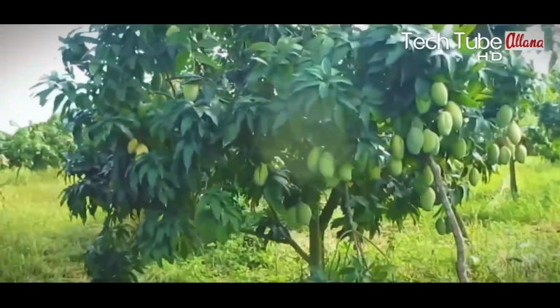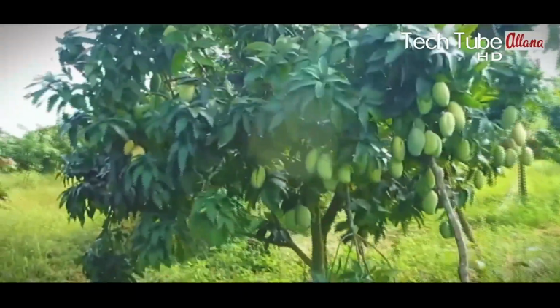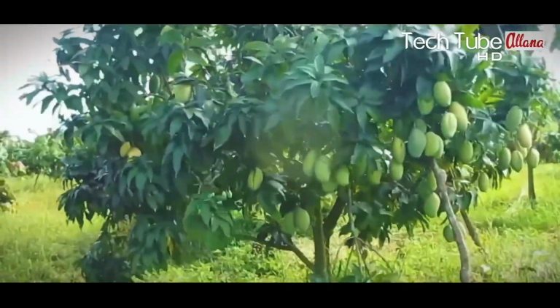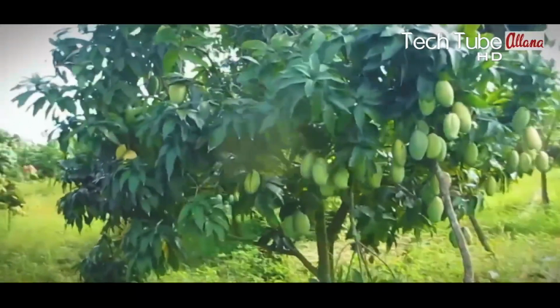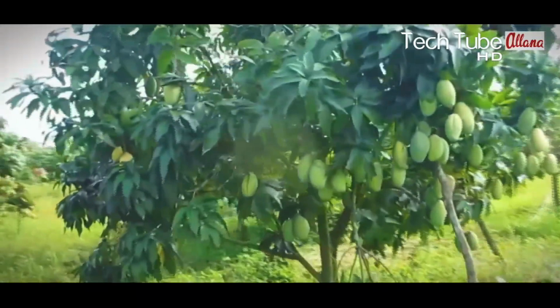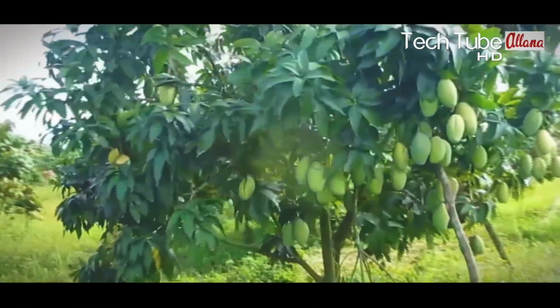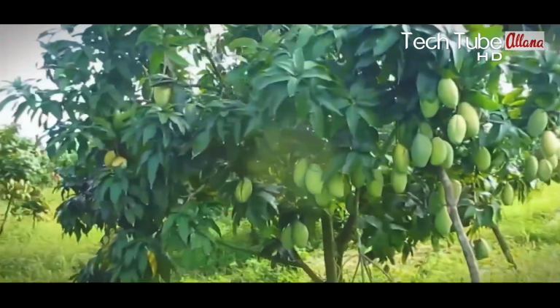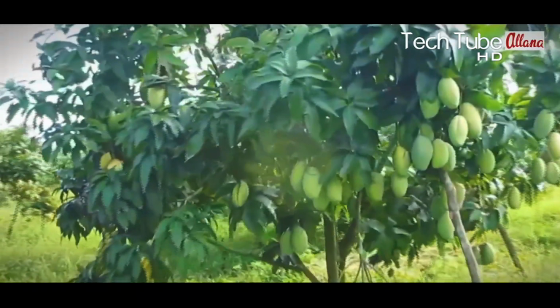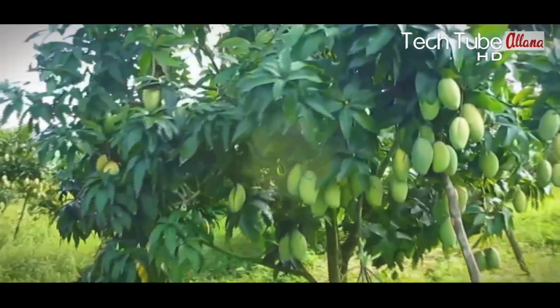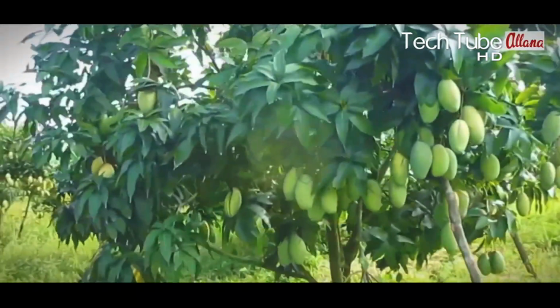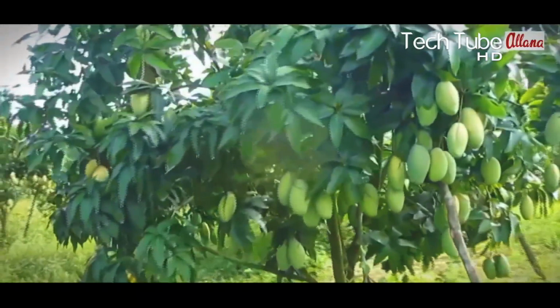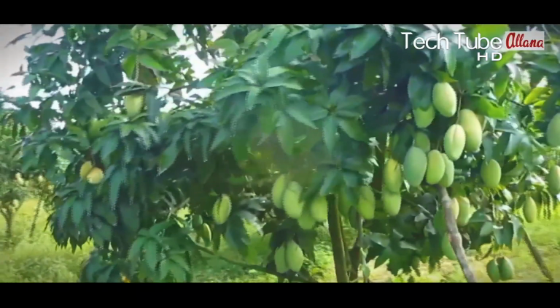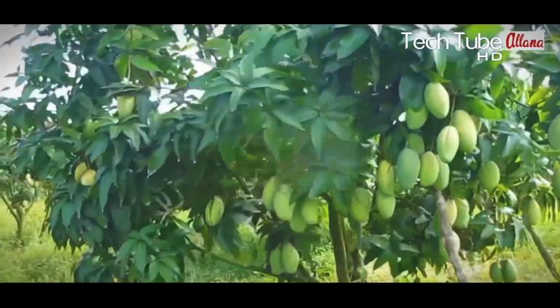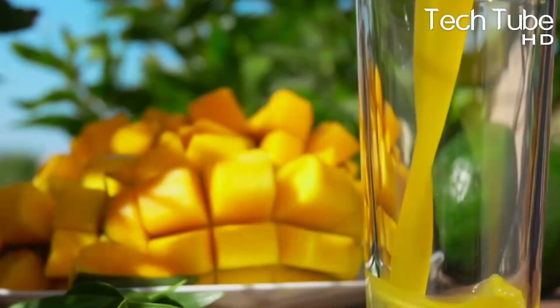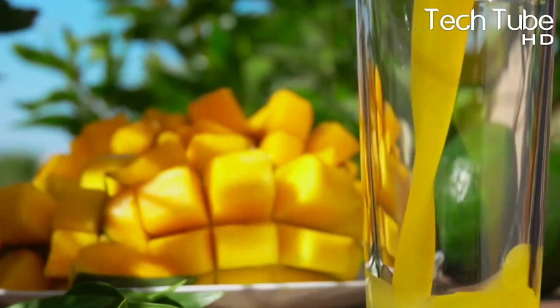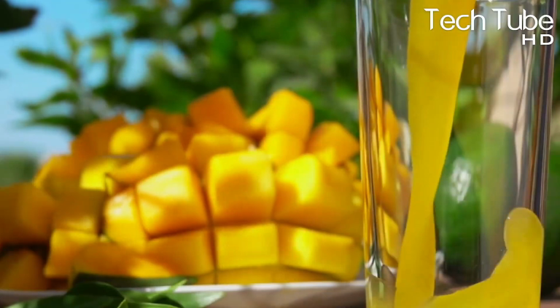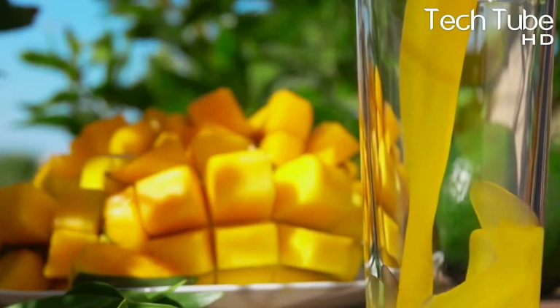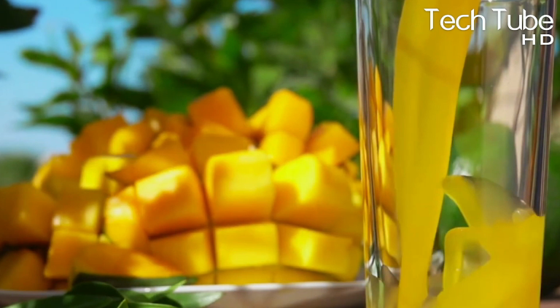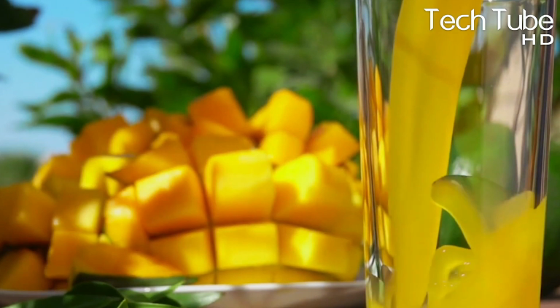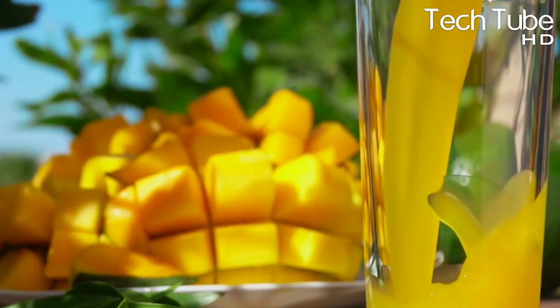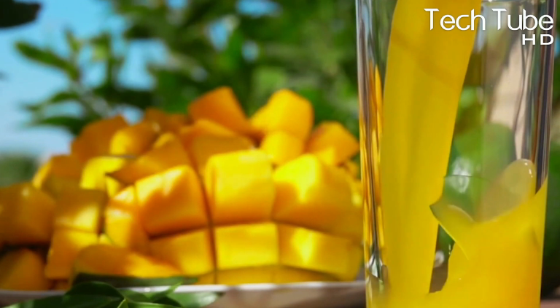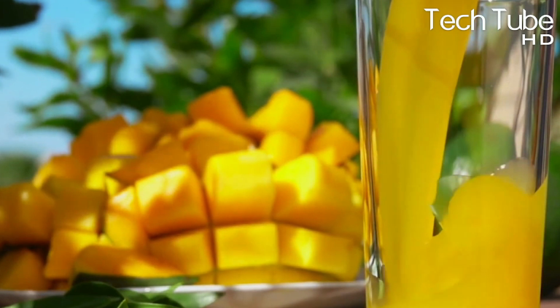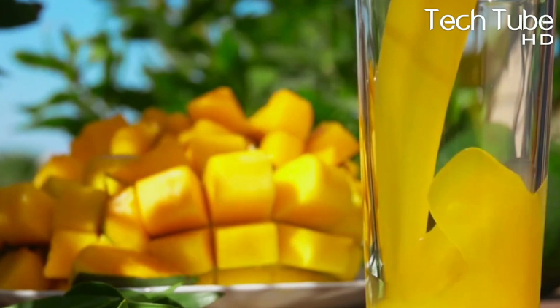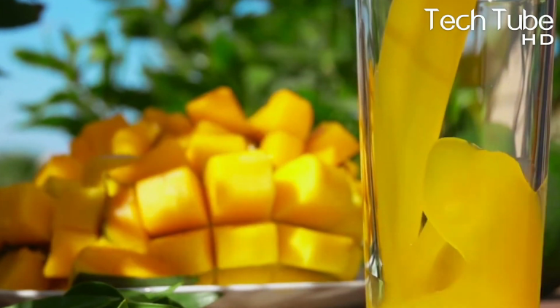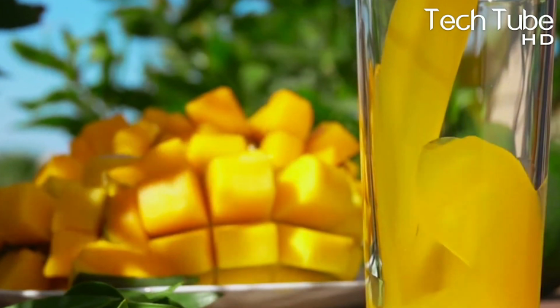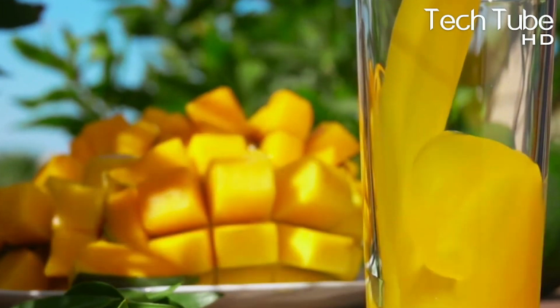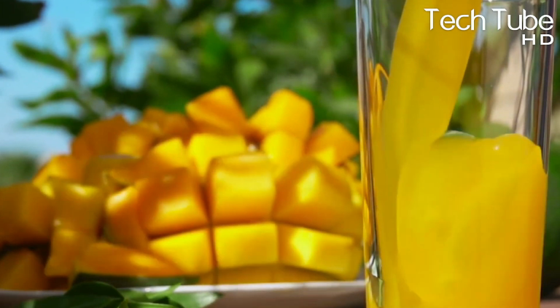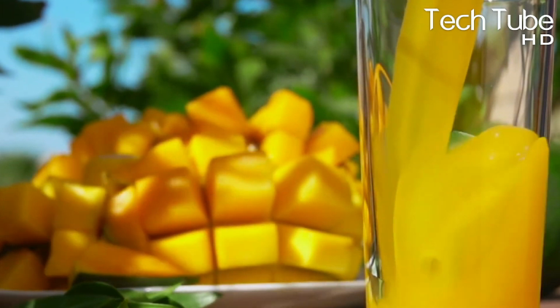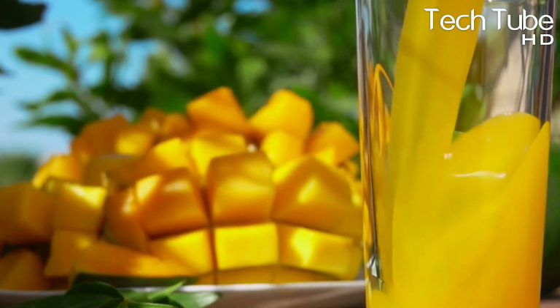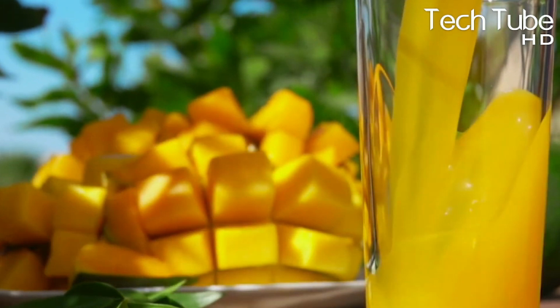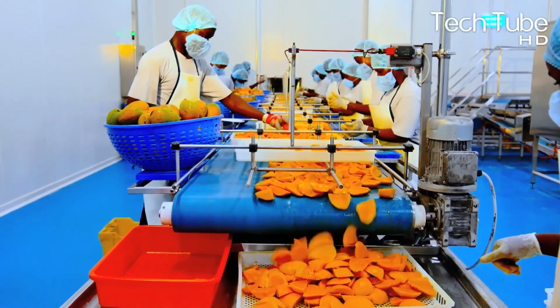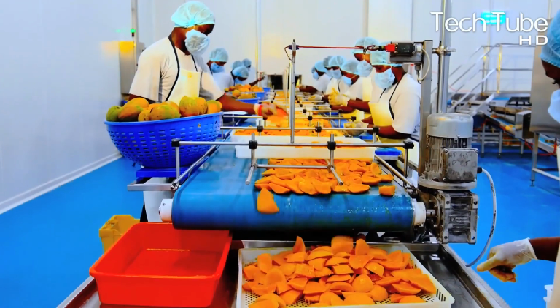It takes five to eight years for a mango tree to become capable of providing fruits. Mangoes are demanded by several industries, among which juice production companies come on the top.